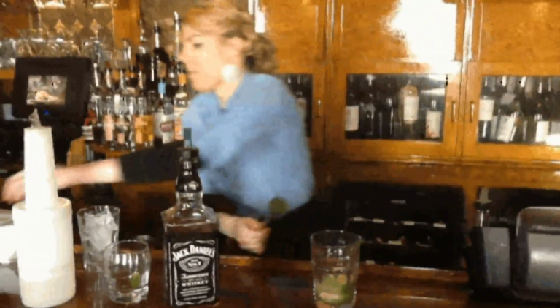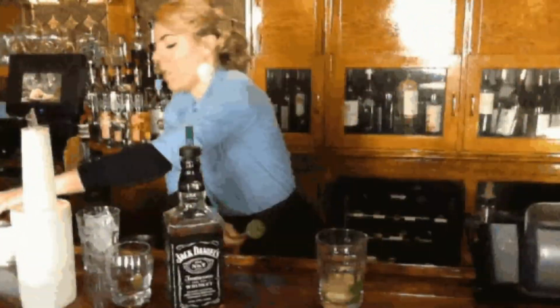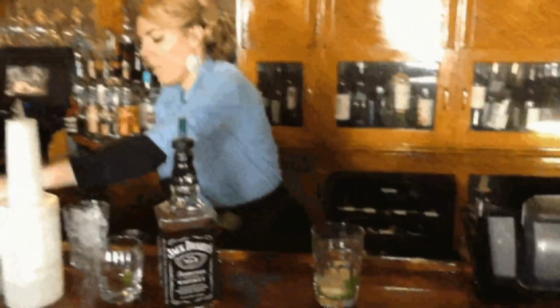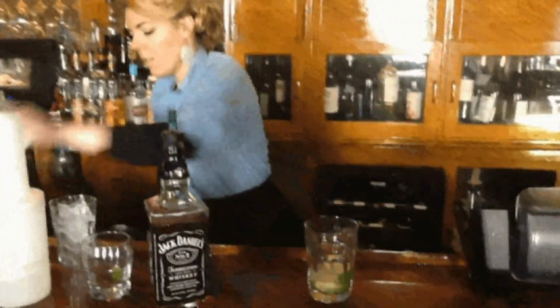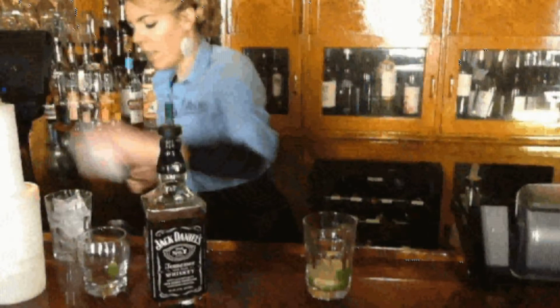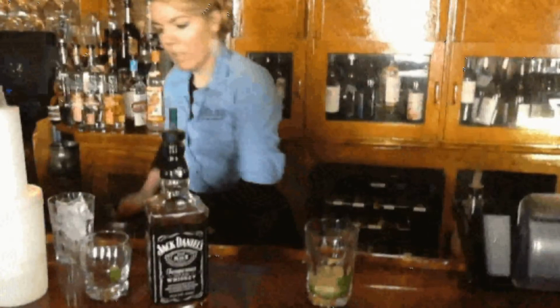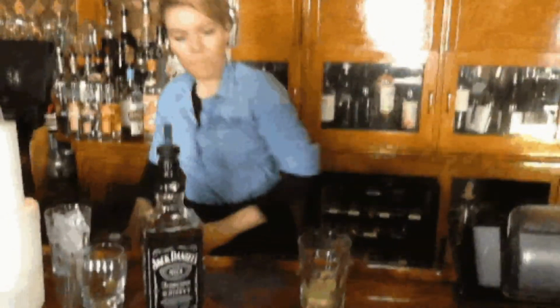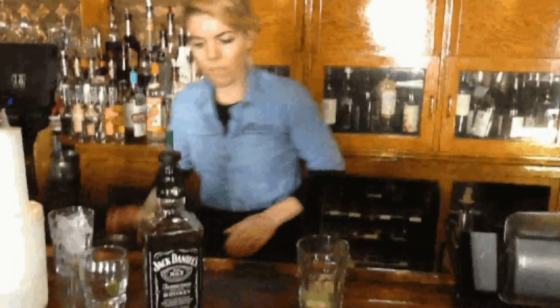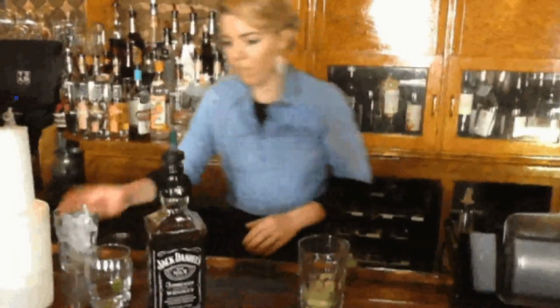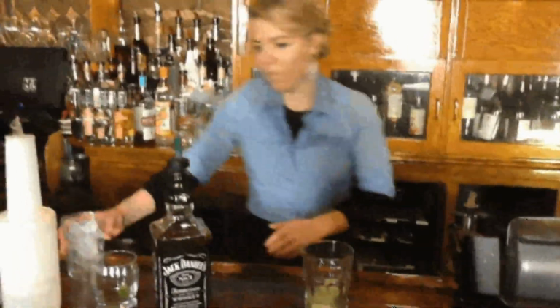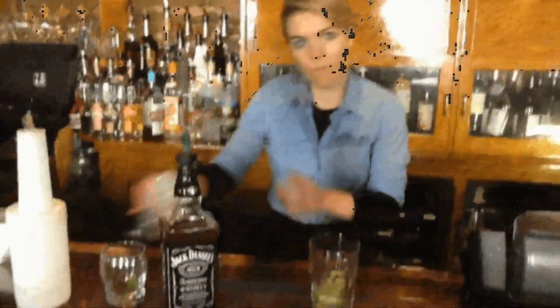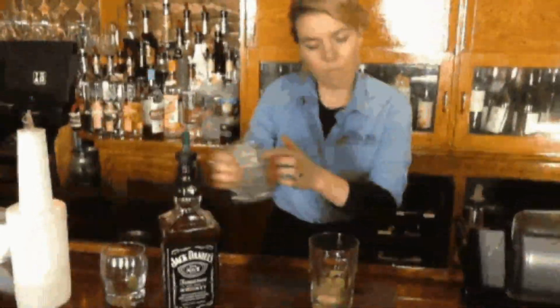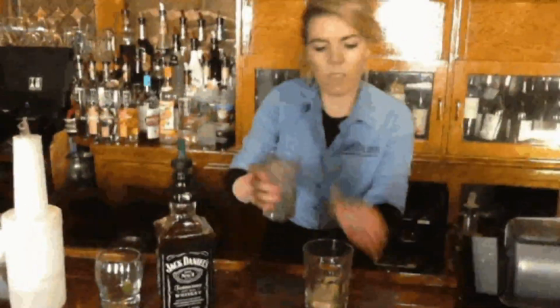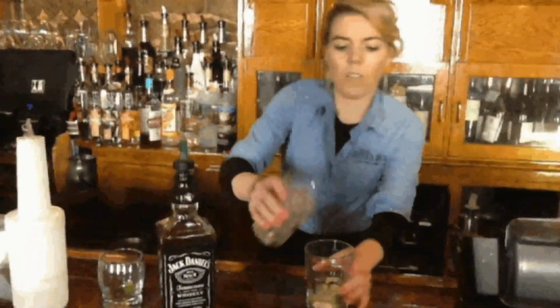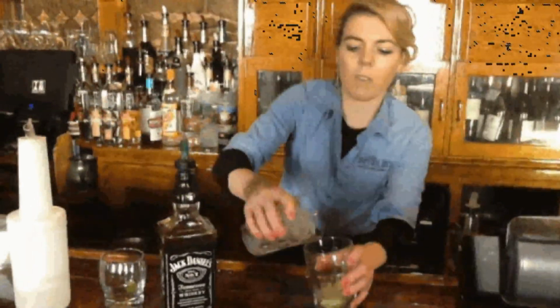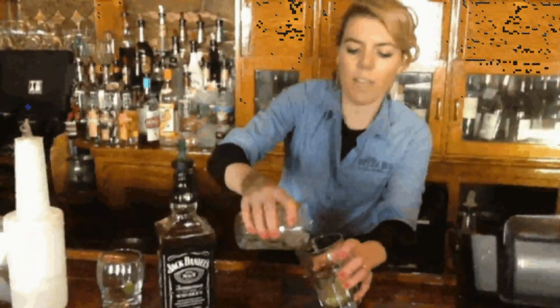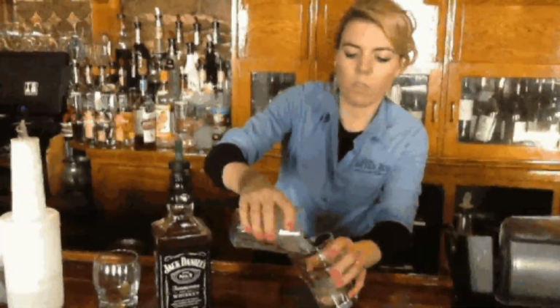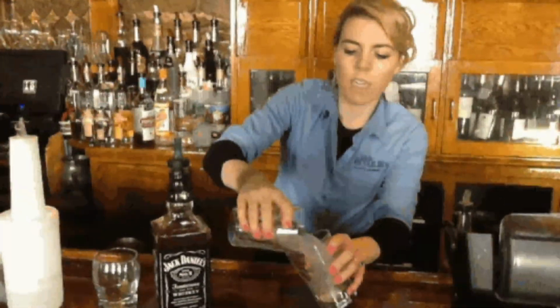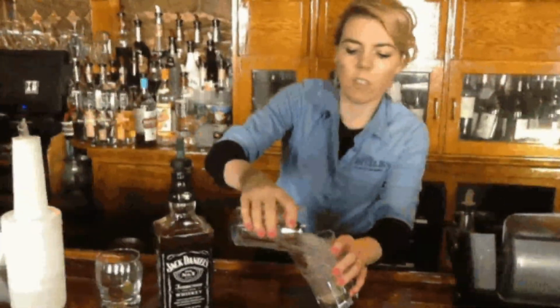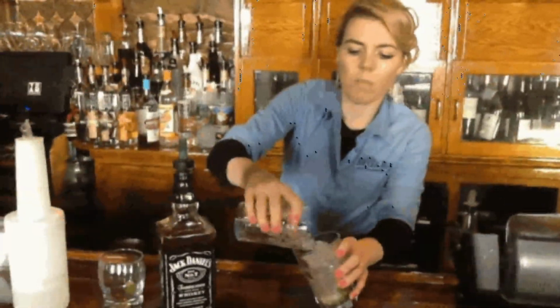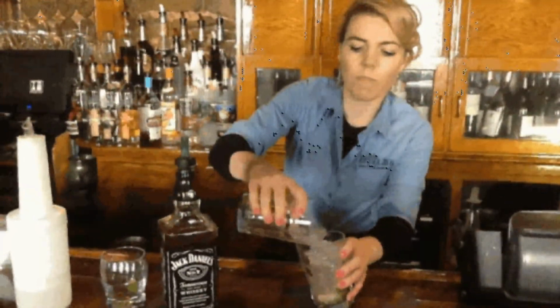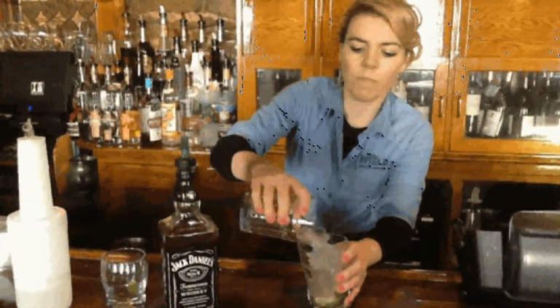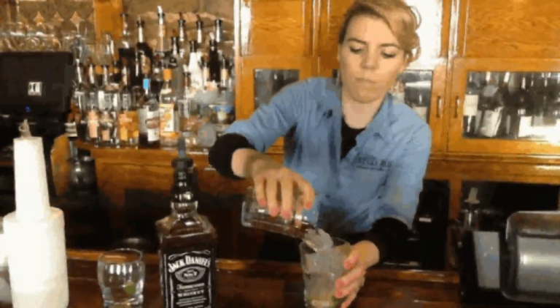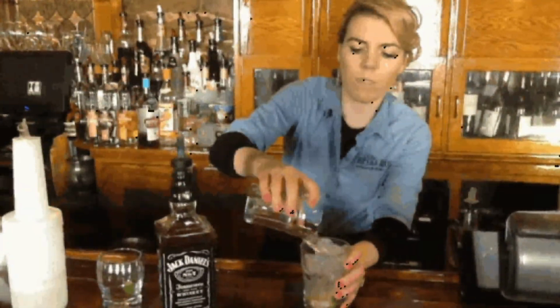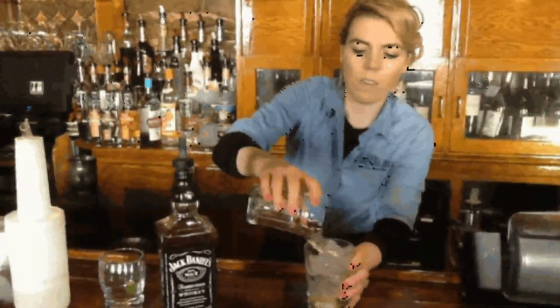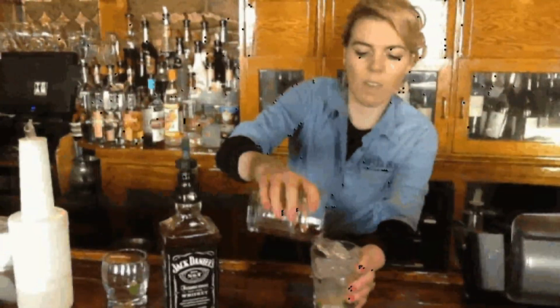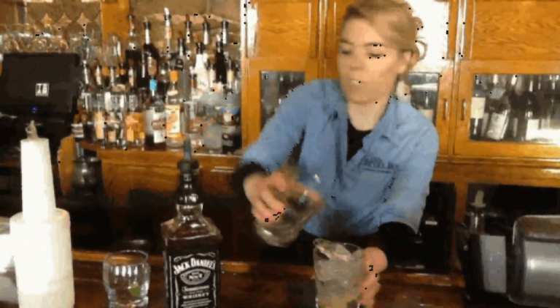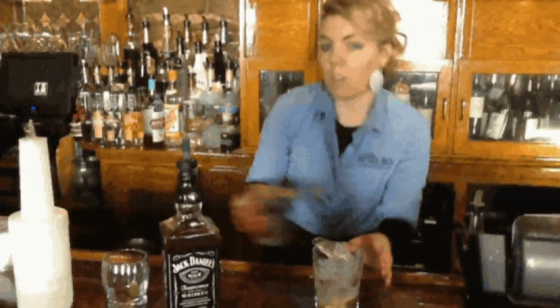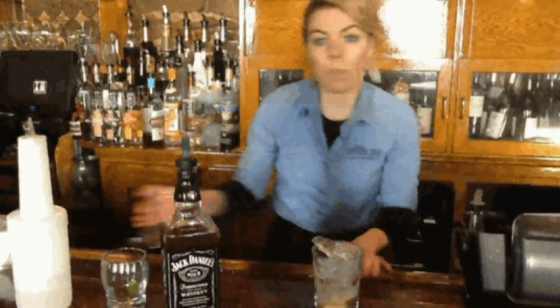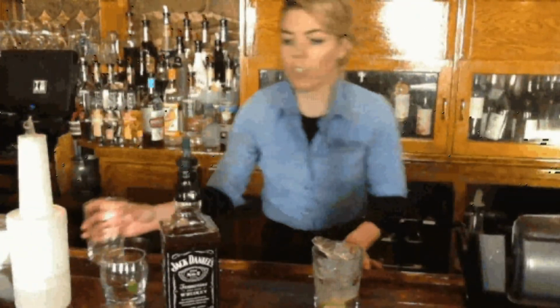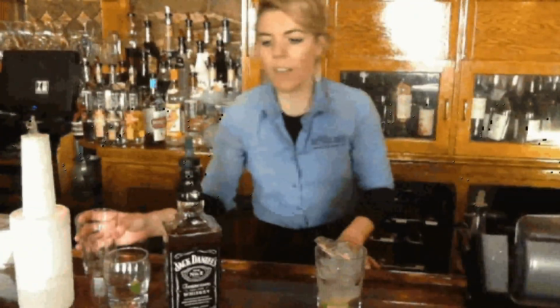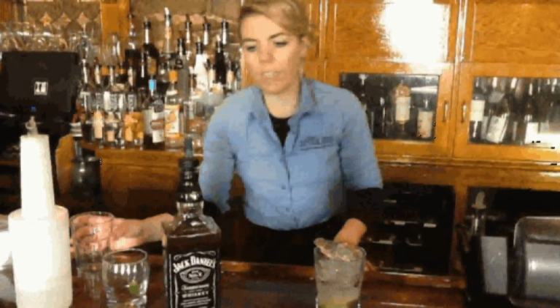Then we're going to add a little bit of salt. Top your glass with ice and continue to build your cocktail.